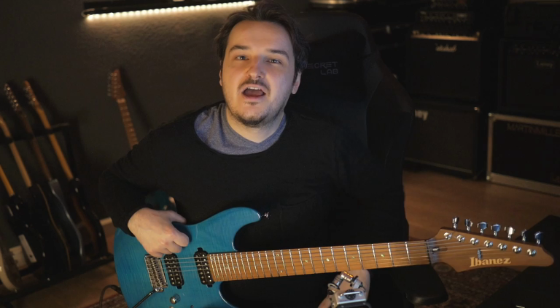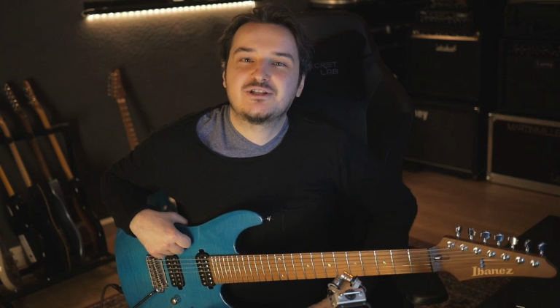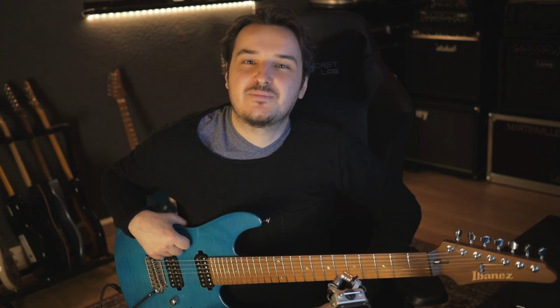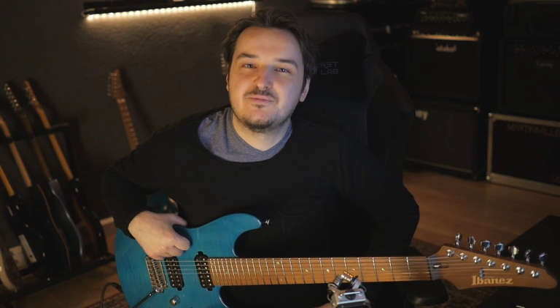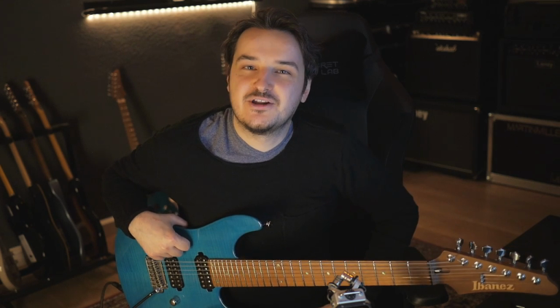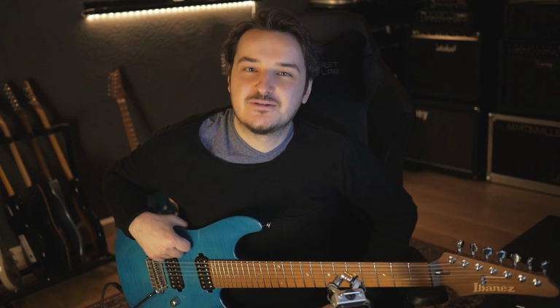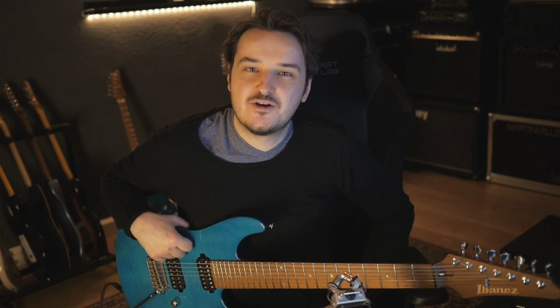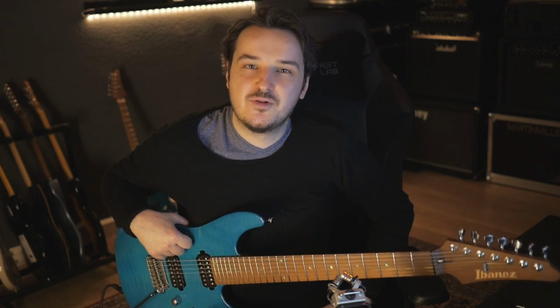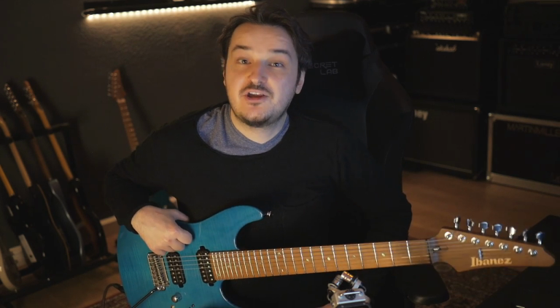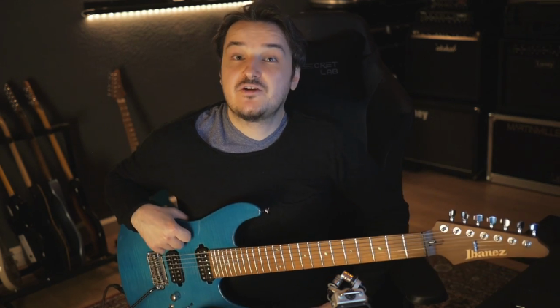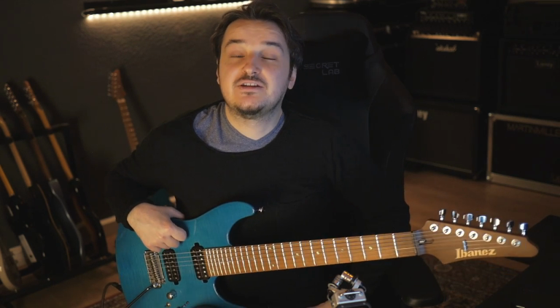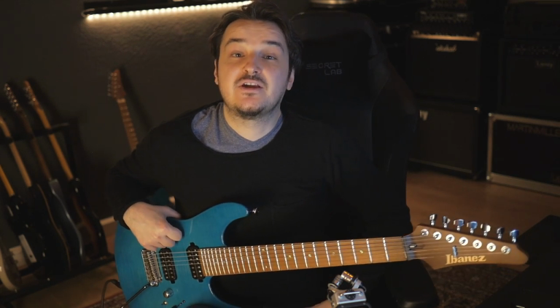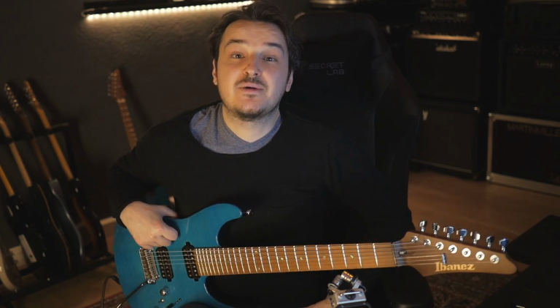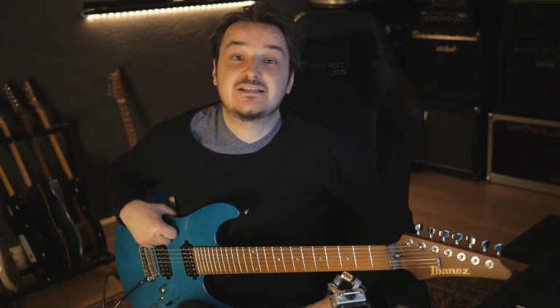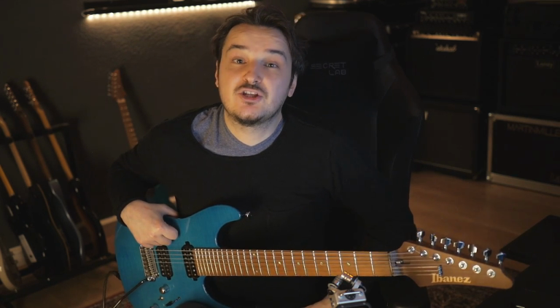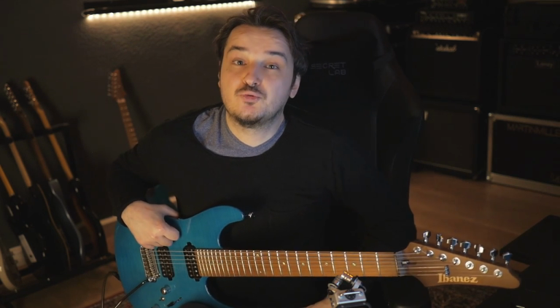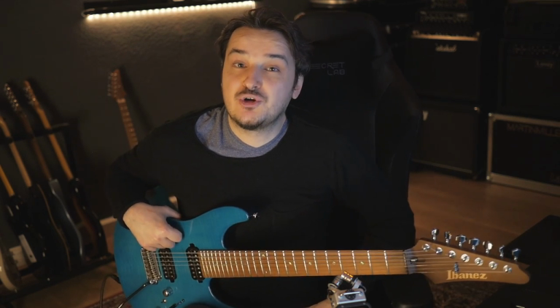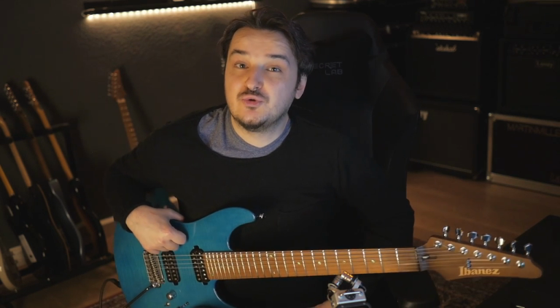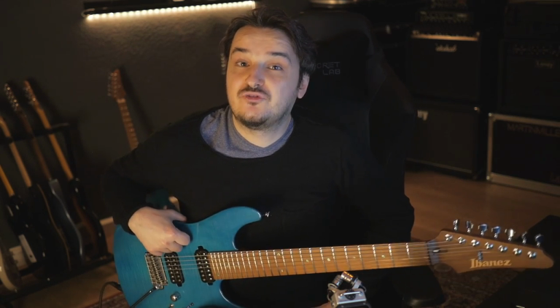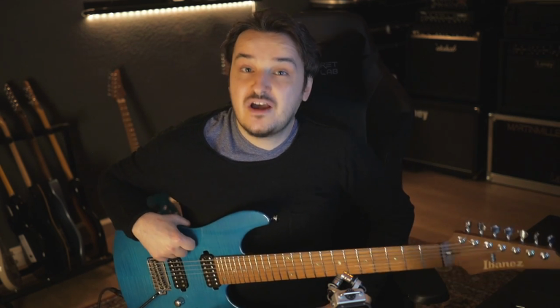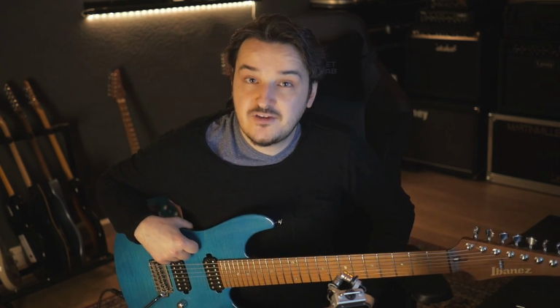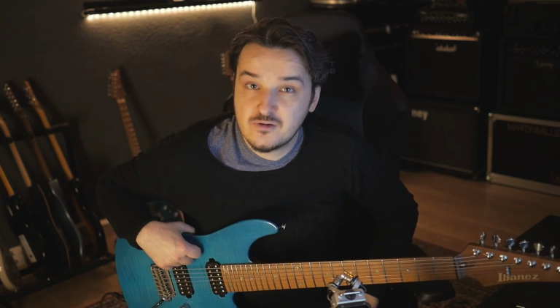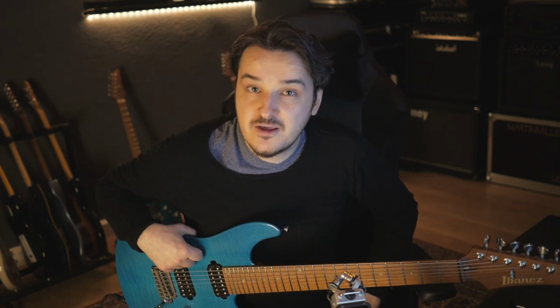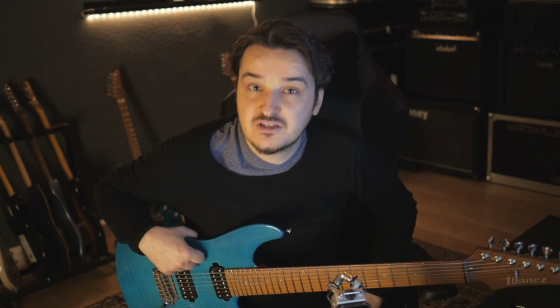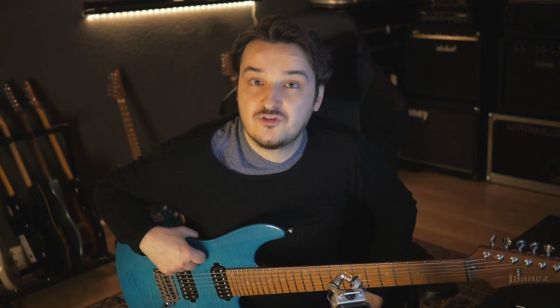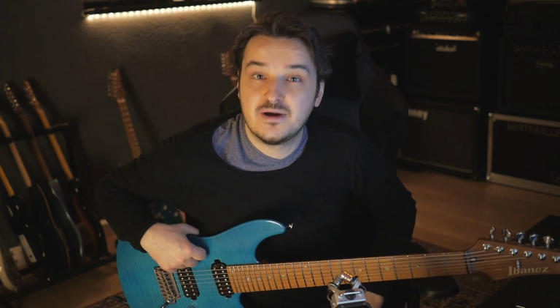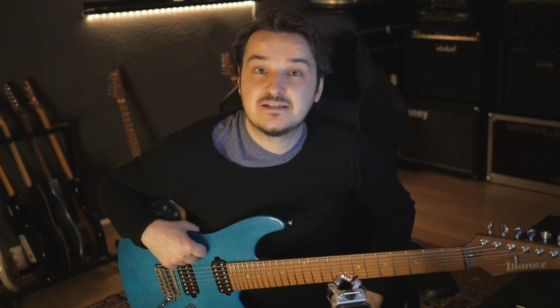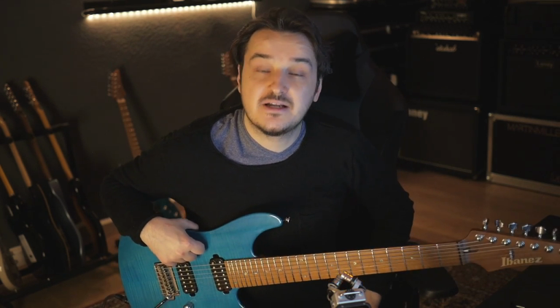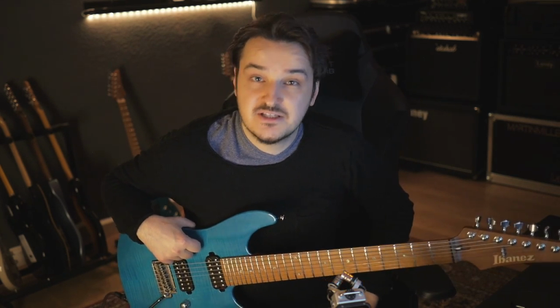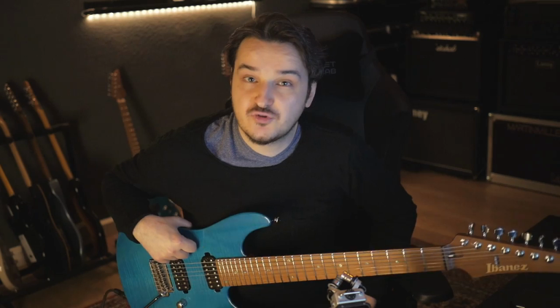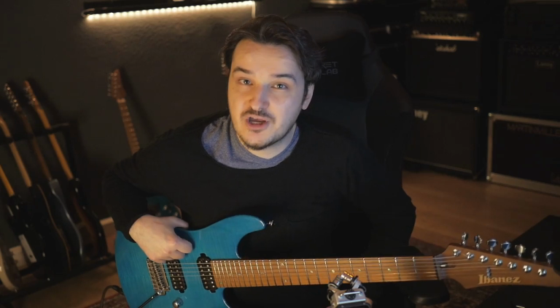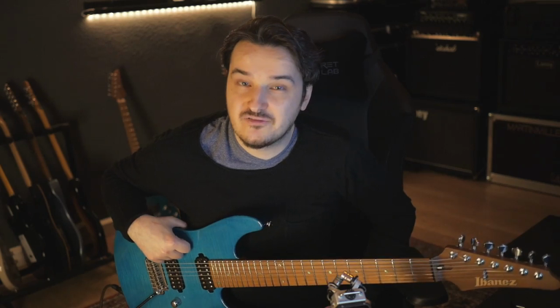Hey, what's up everybody? It's Martin Miller here and today I'm excited to bring you five killer licks from my Seltz of Swing cover.